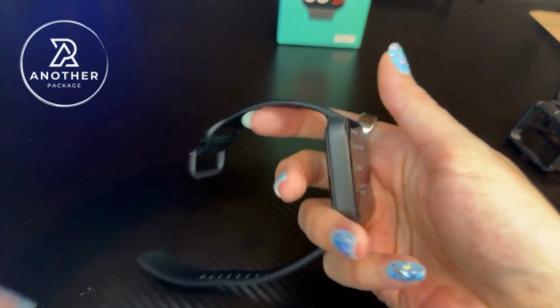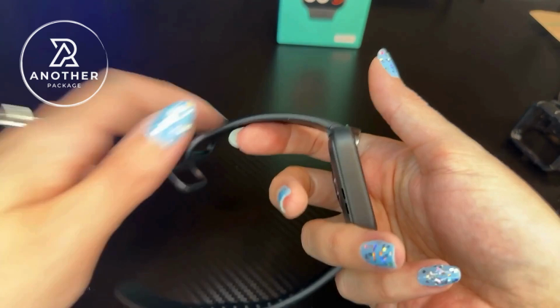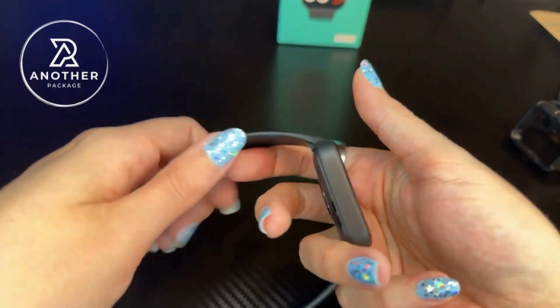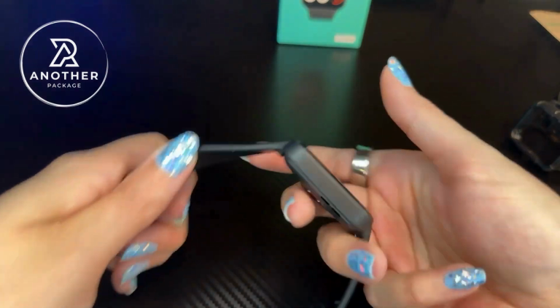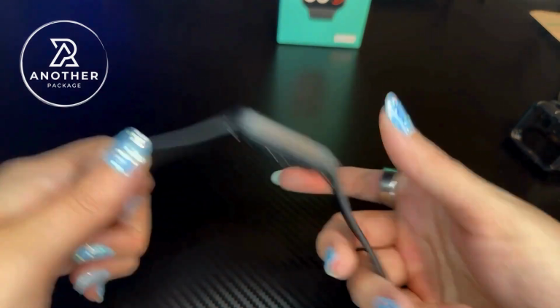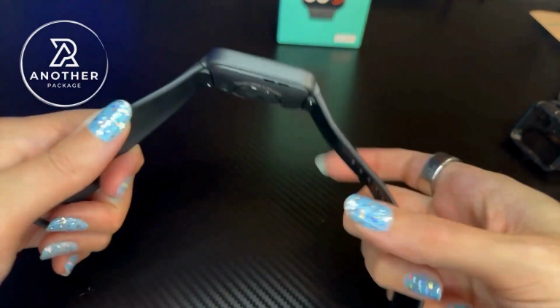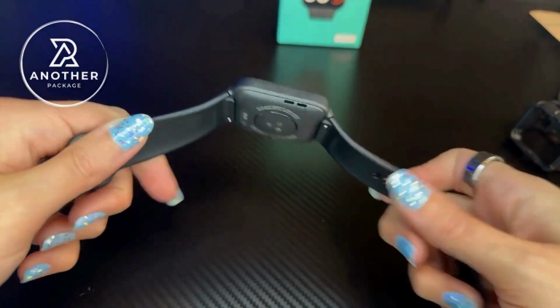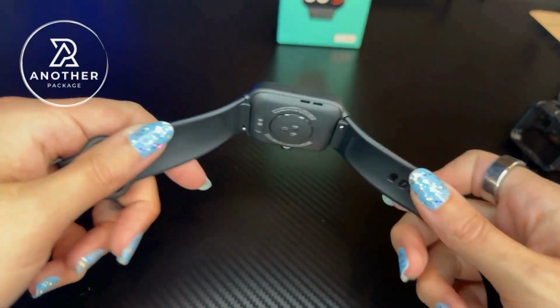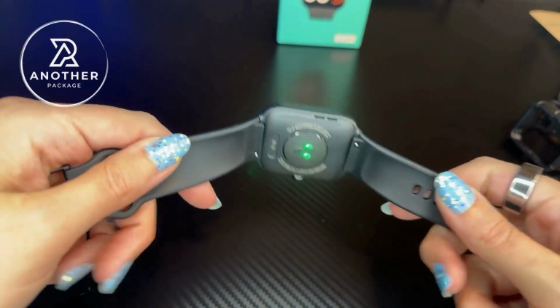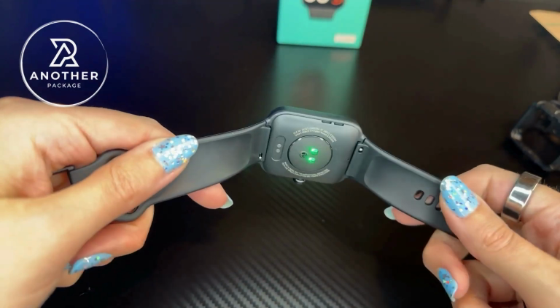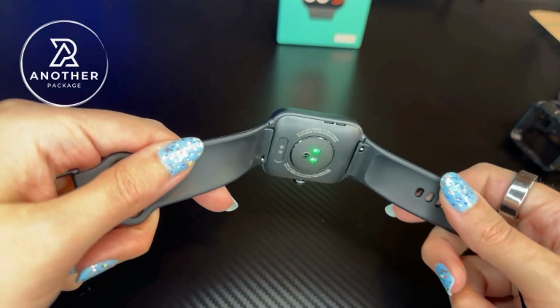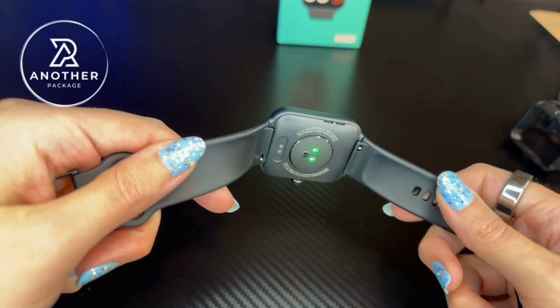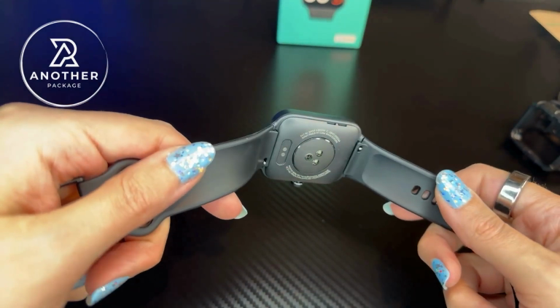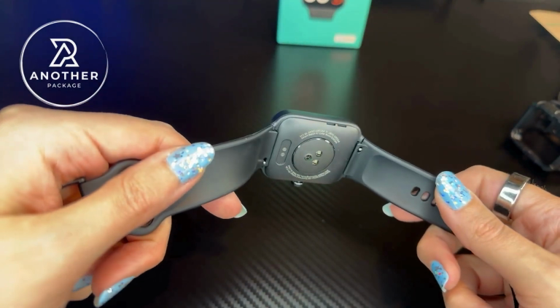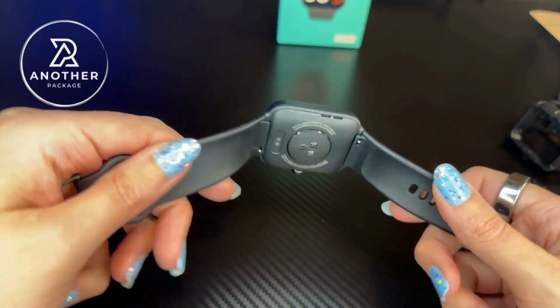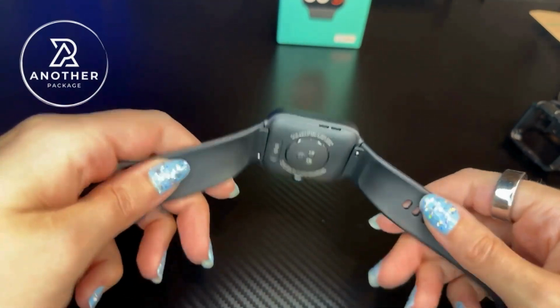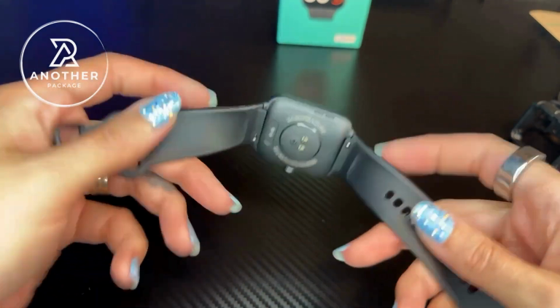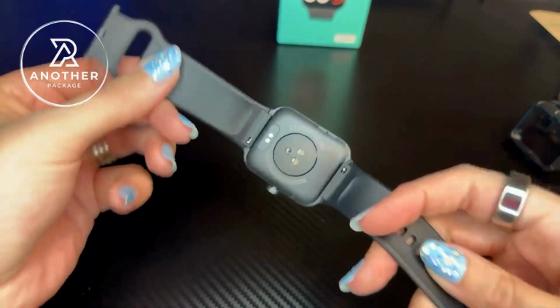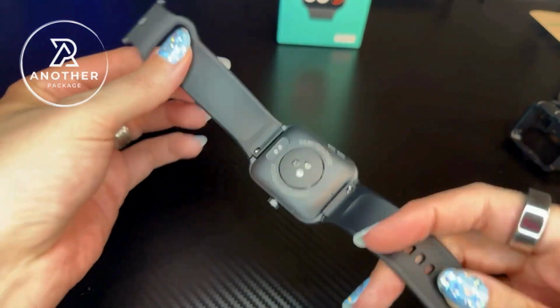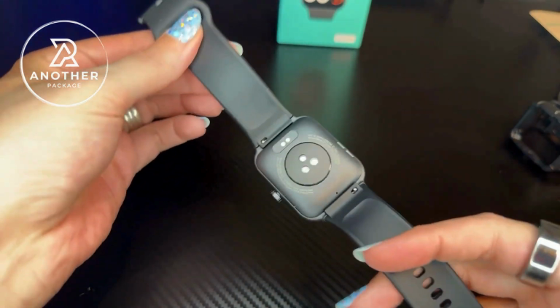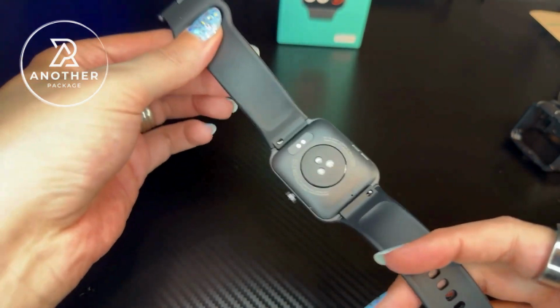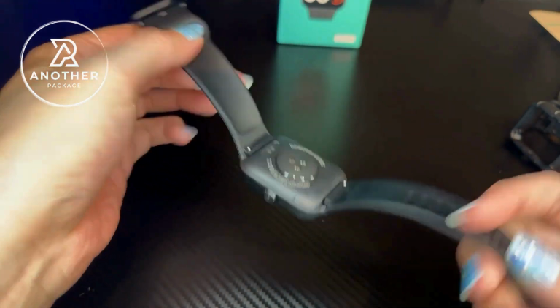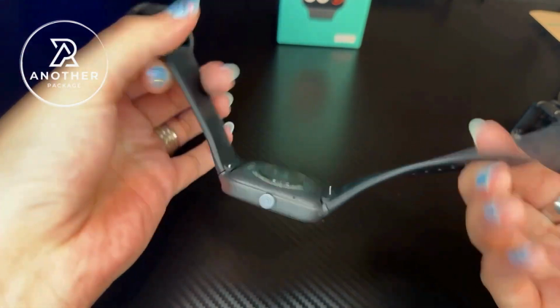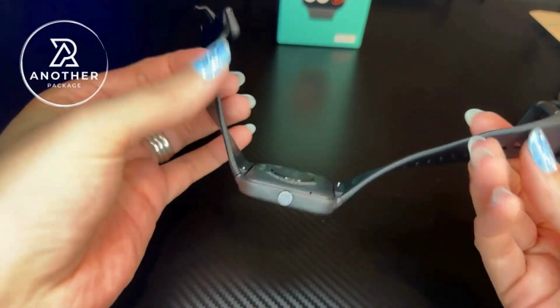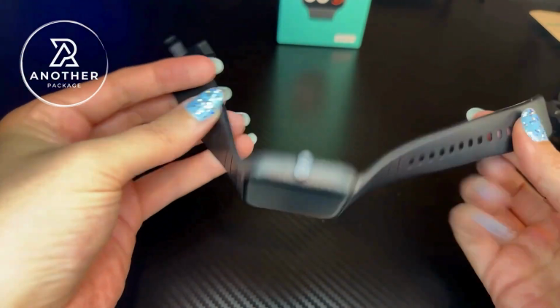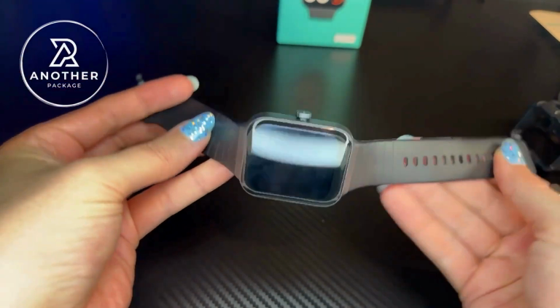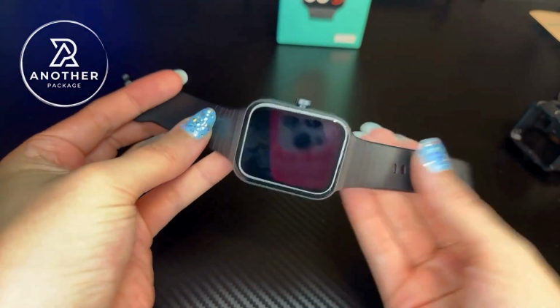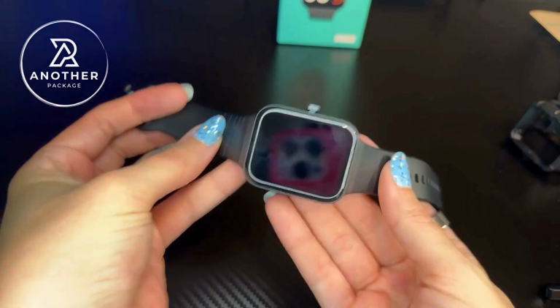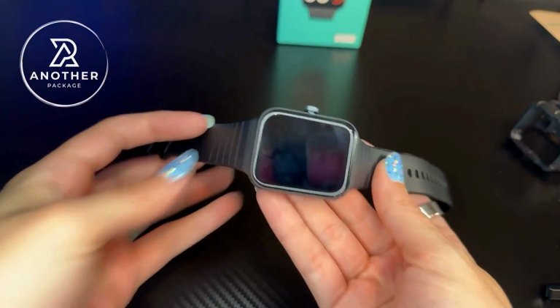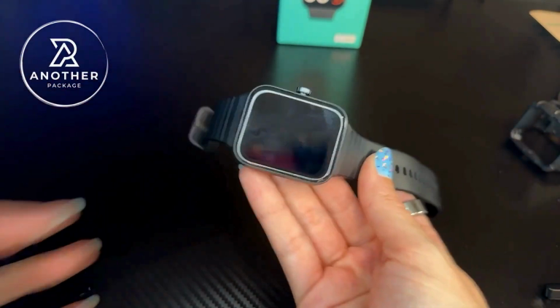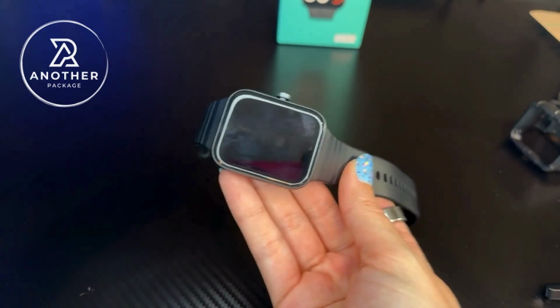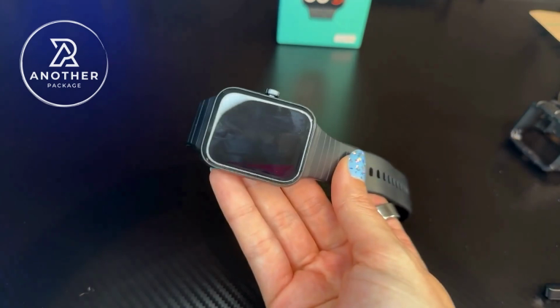I like how lightweight this is. It's really comfortable but also really functional. I'm glad that the company sent me this one to try, and hopefully this helps.